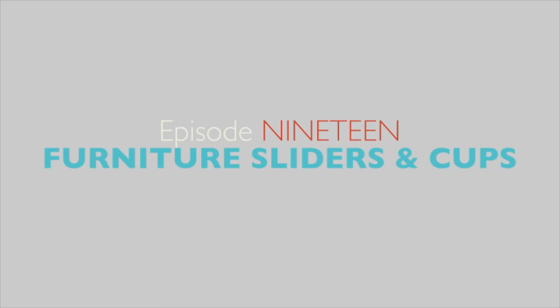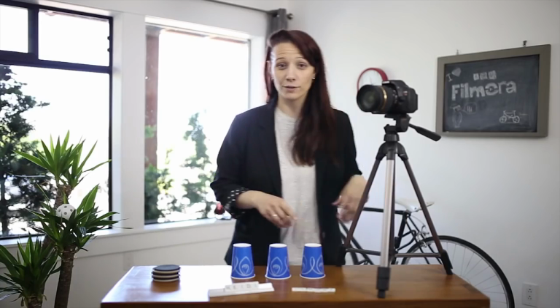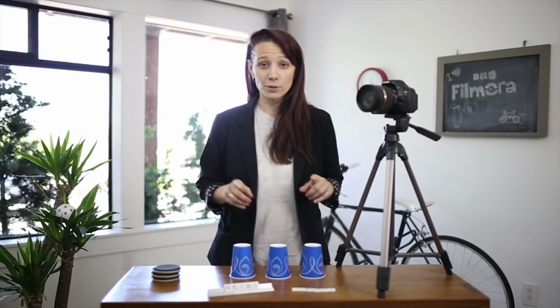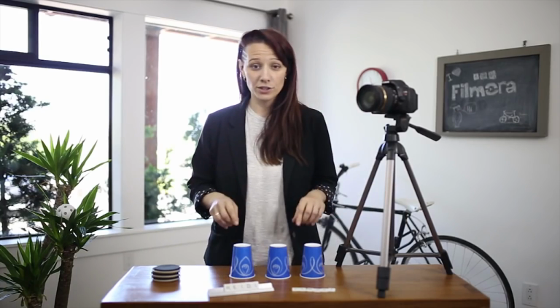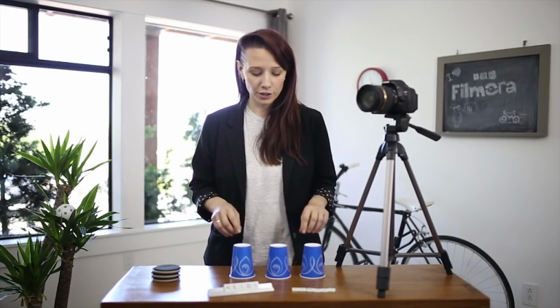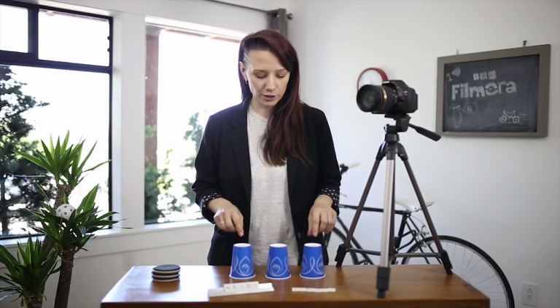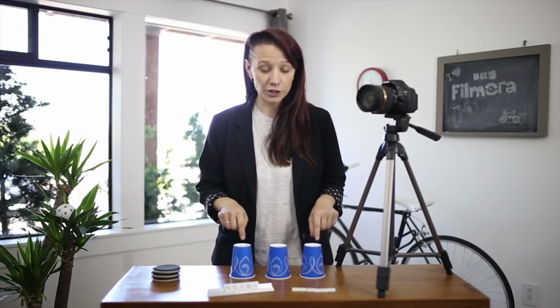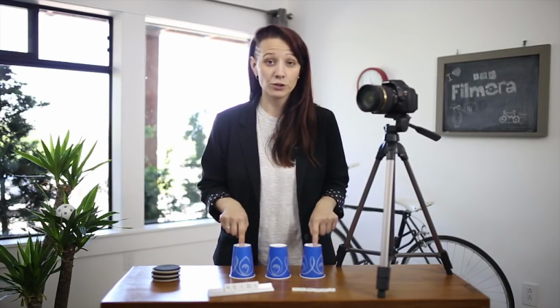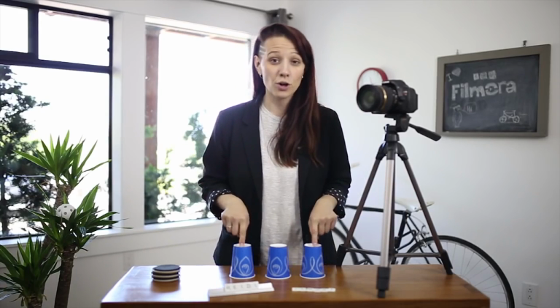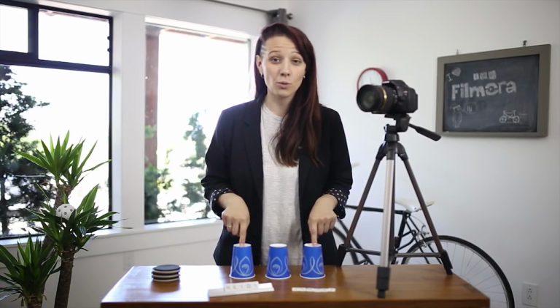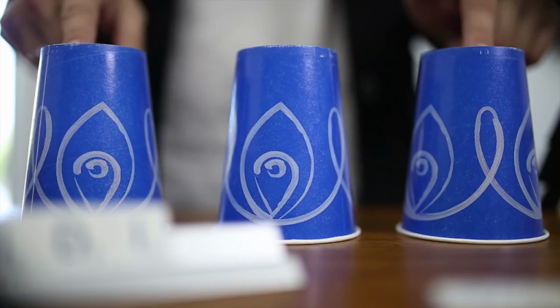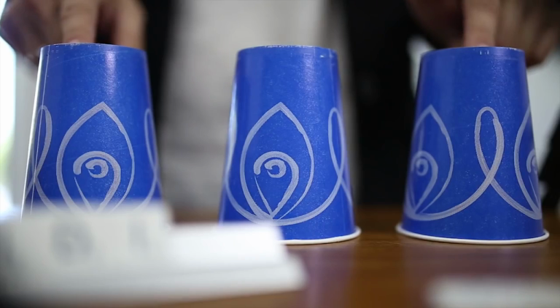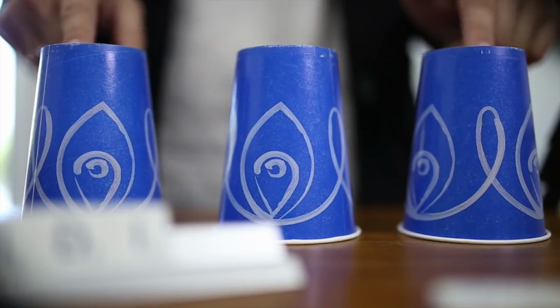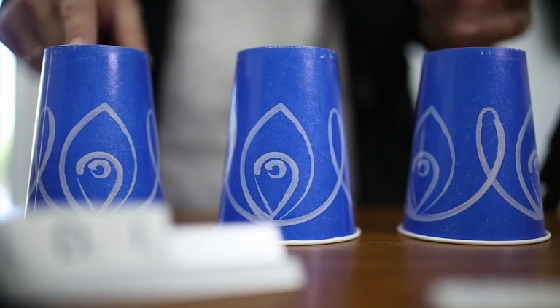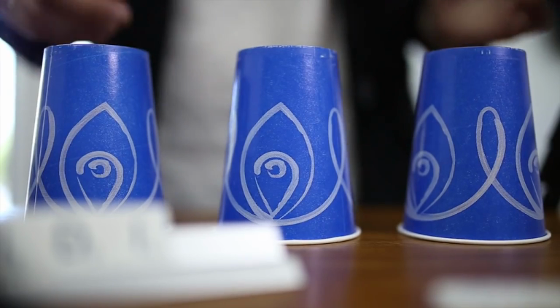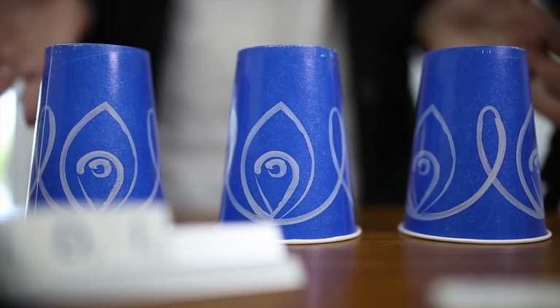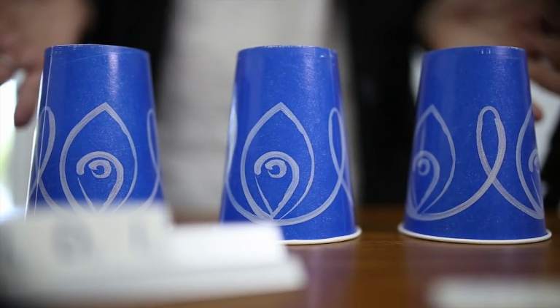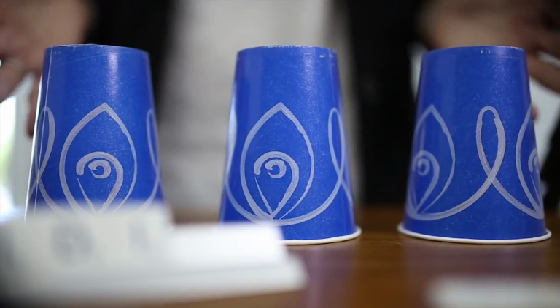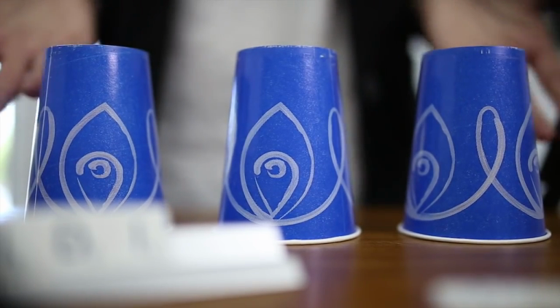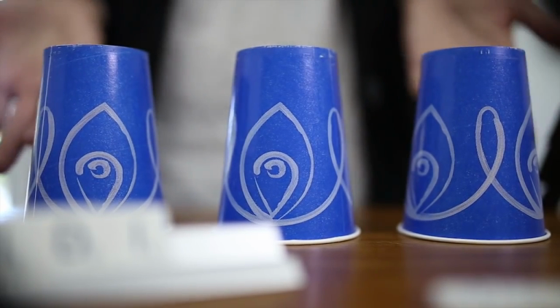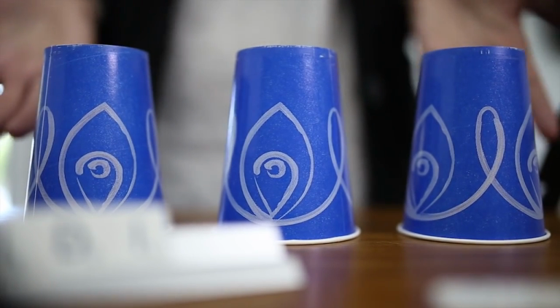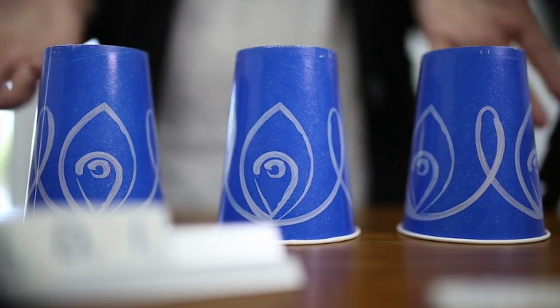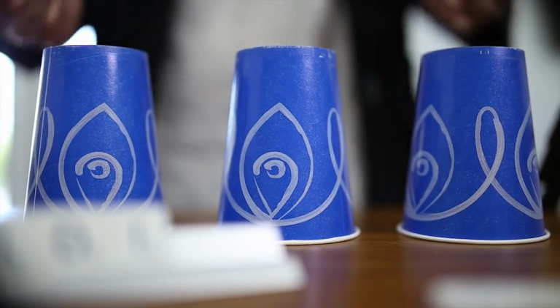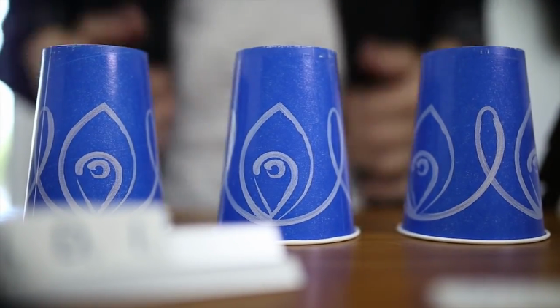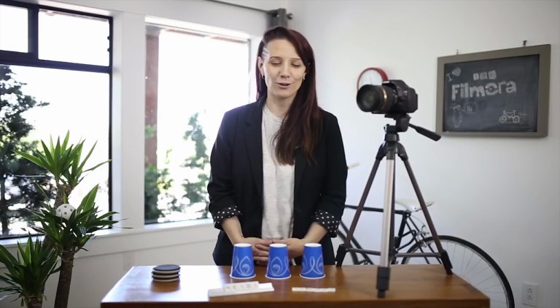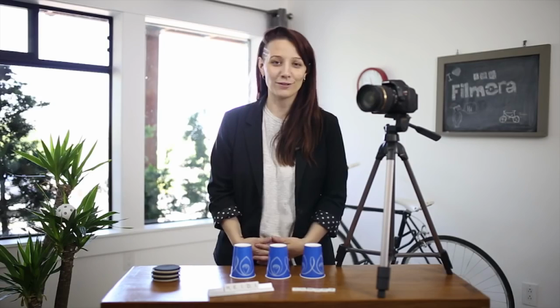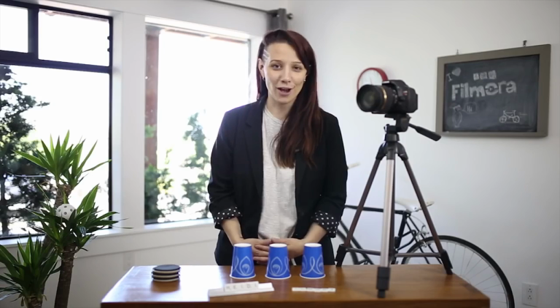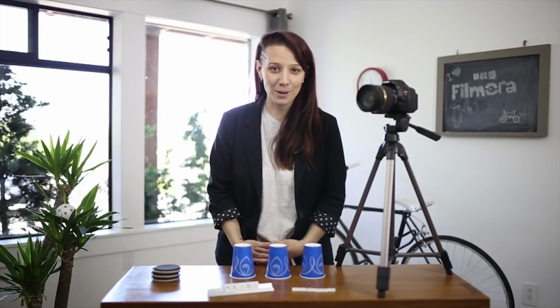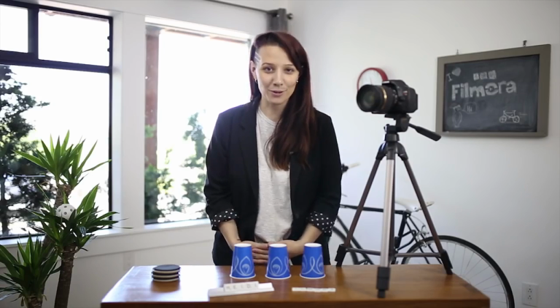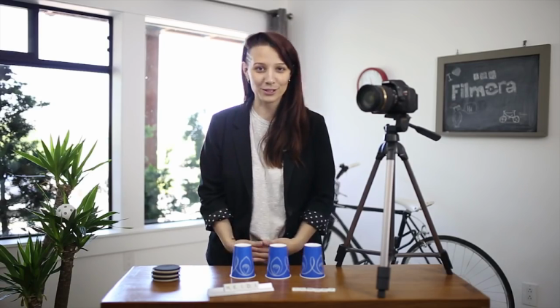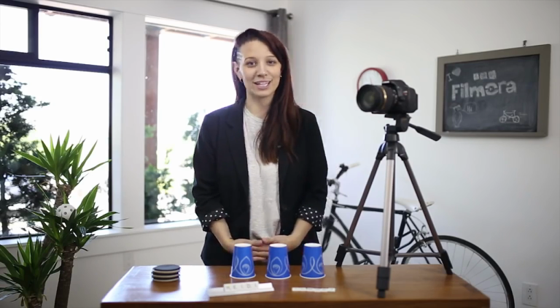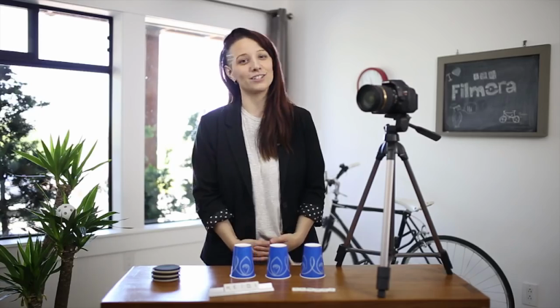If you were watching earlier and you know what cup the letter F is under, keep watching to find out or leave a comment with your selection.